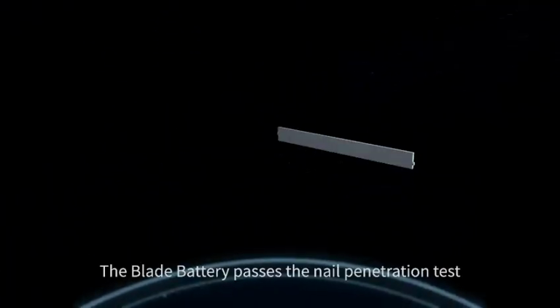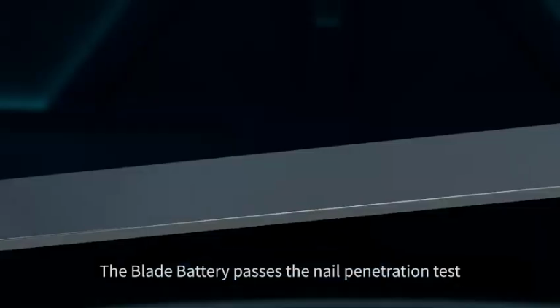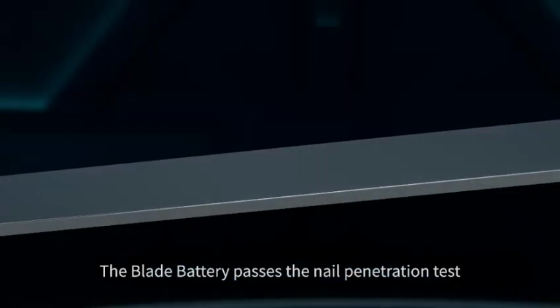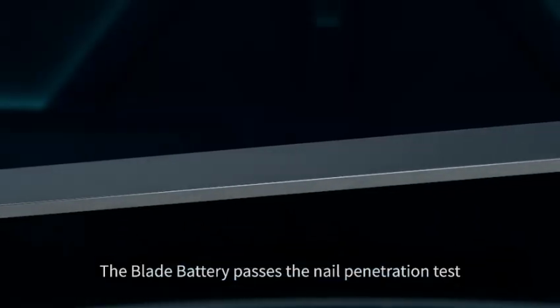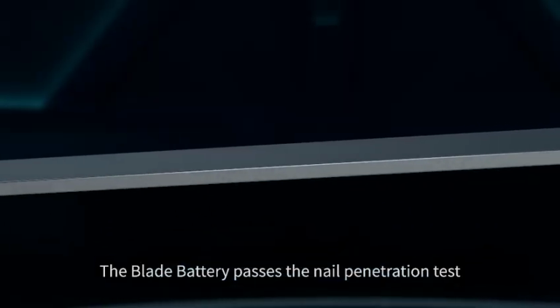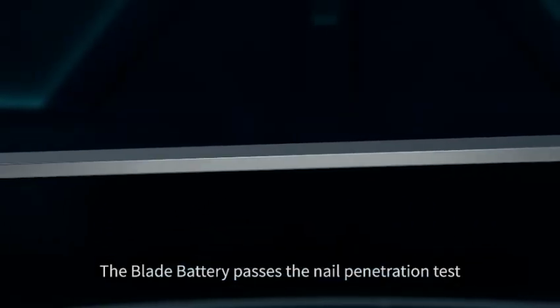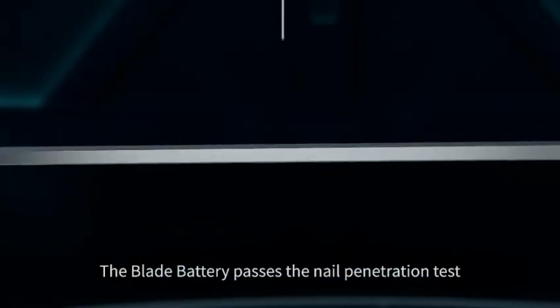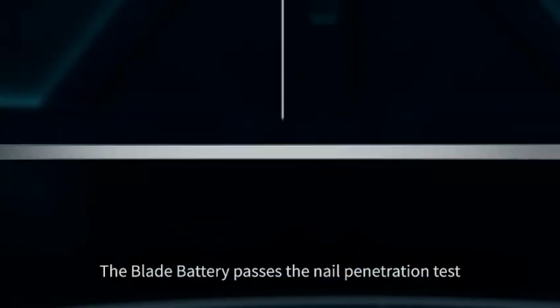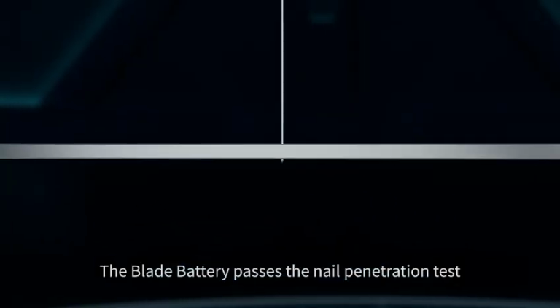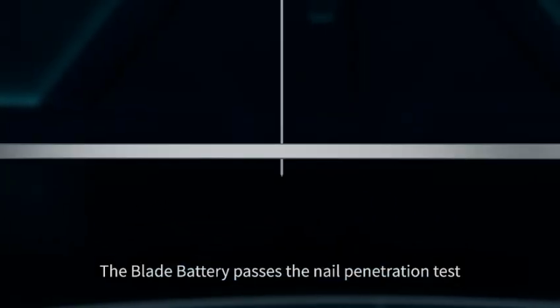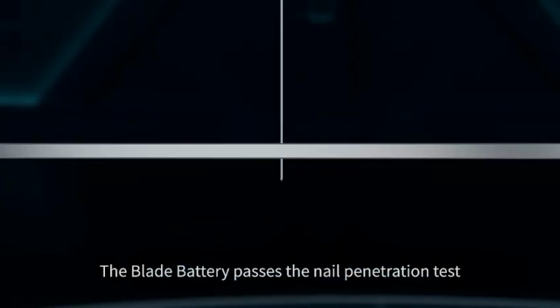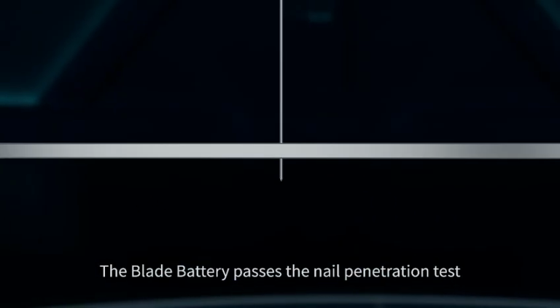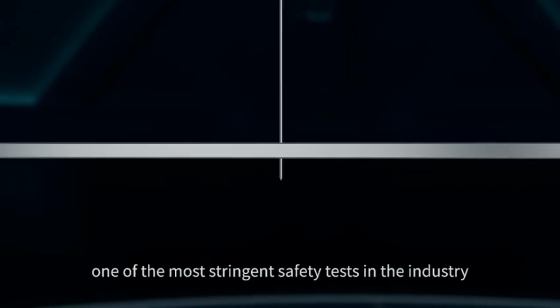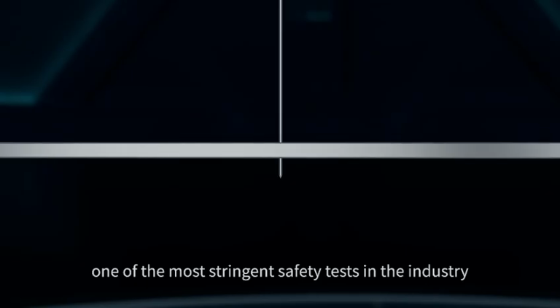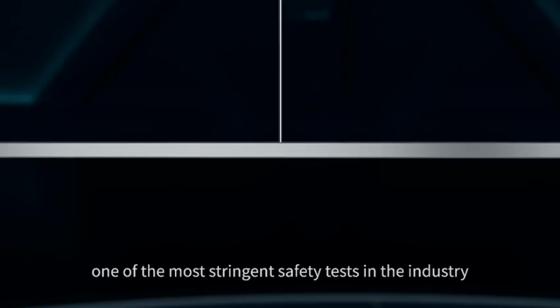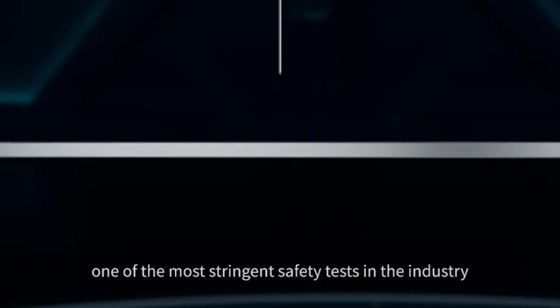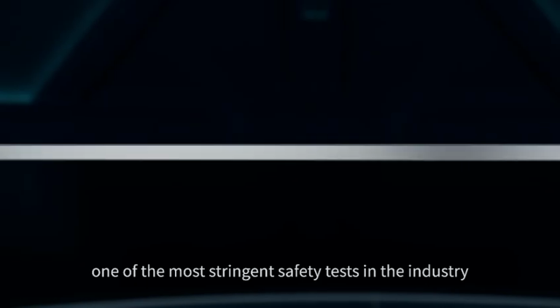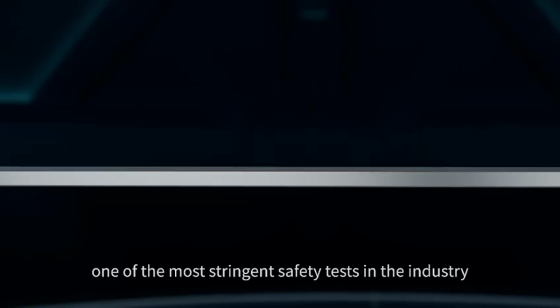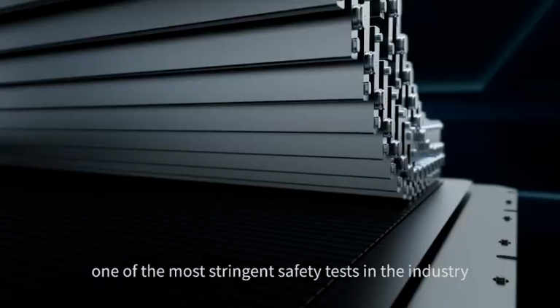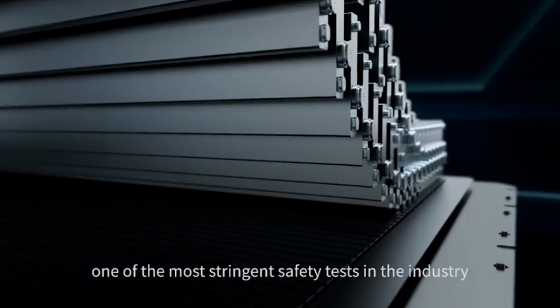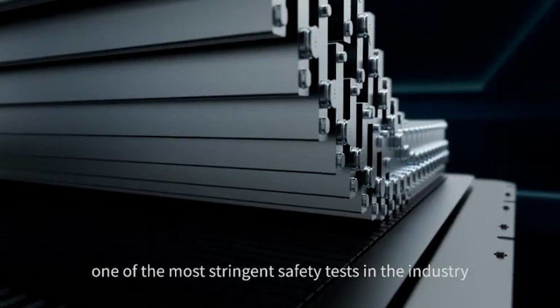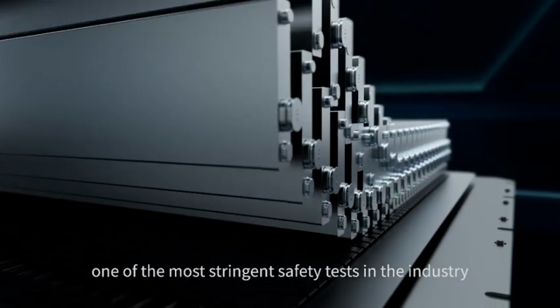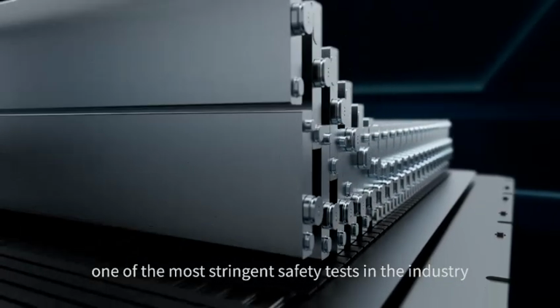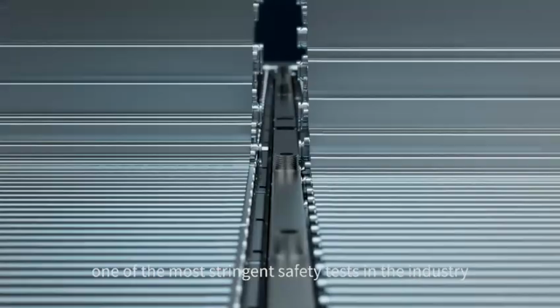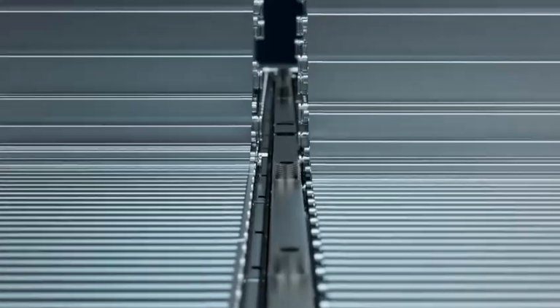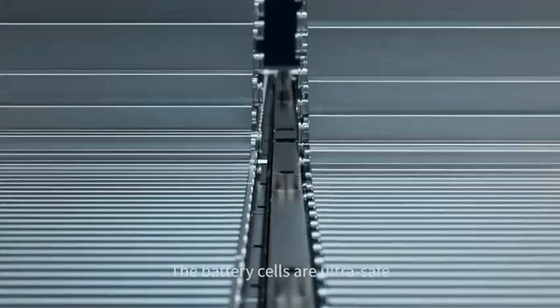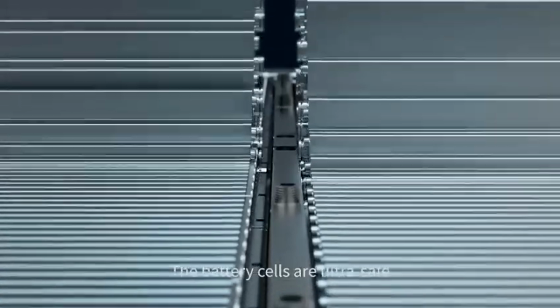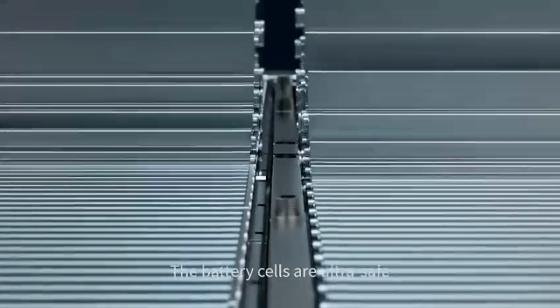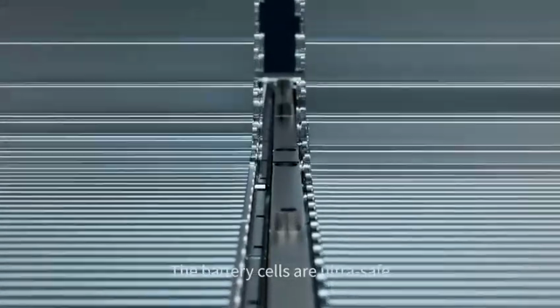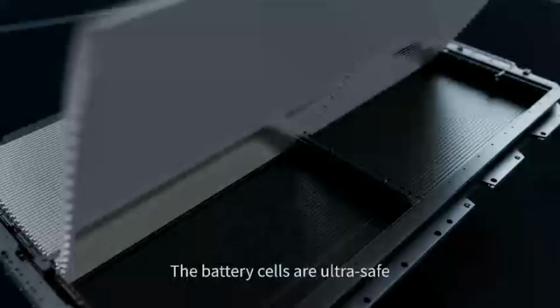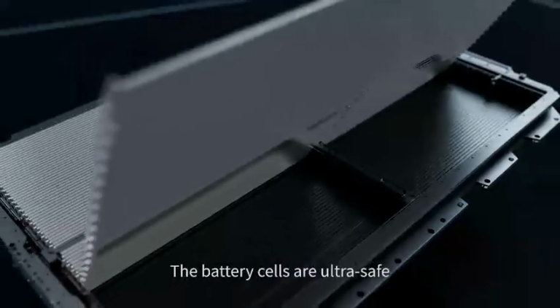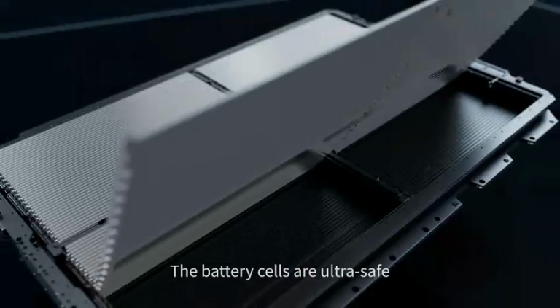The Blade Battery passes the nail penetration test, one of the most stringent safety tests in the industry. The battery cells are ultra safe.